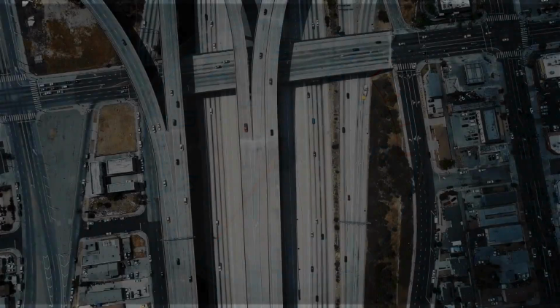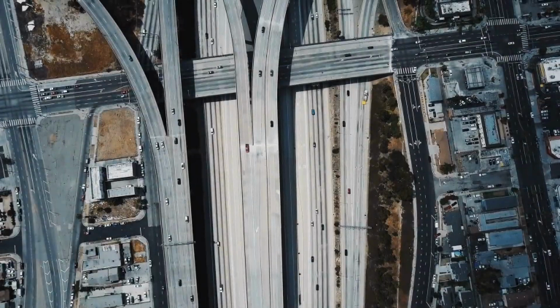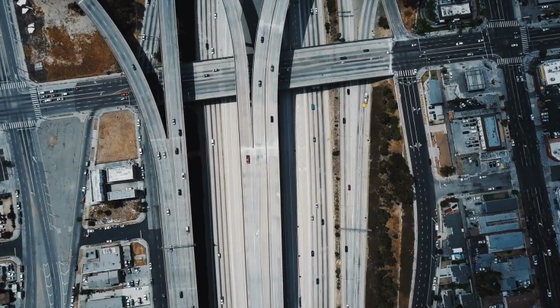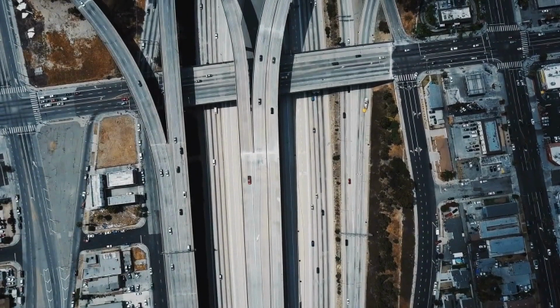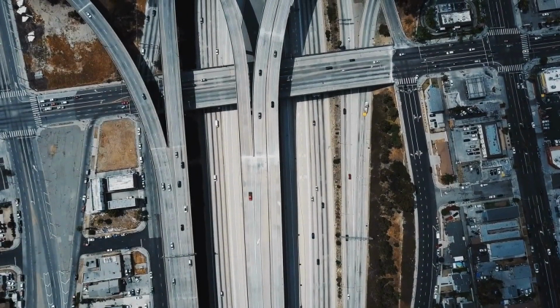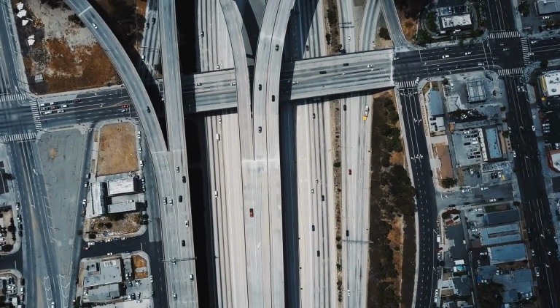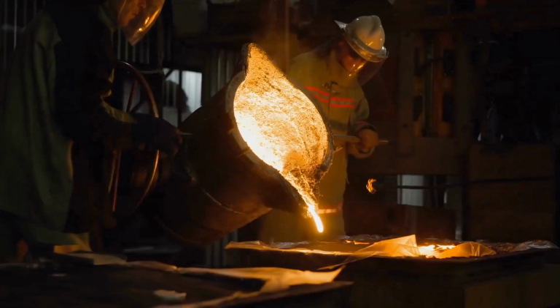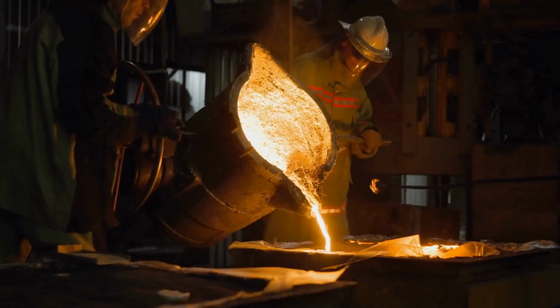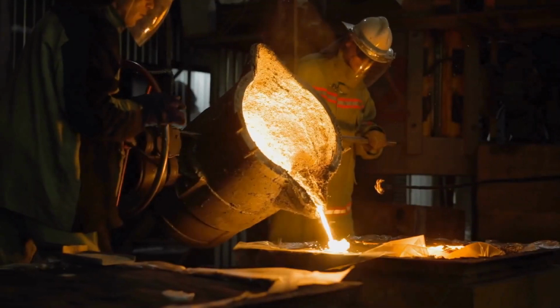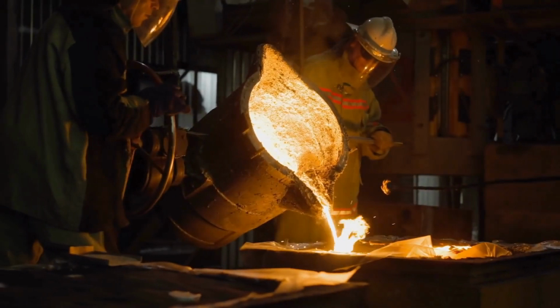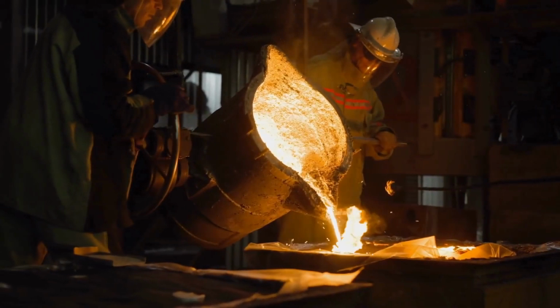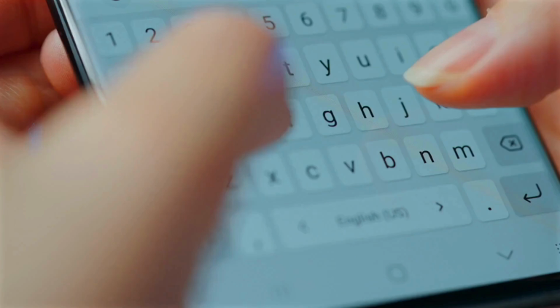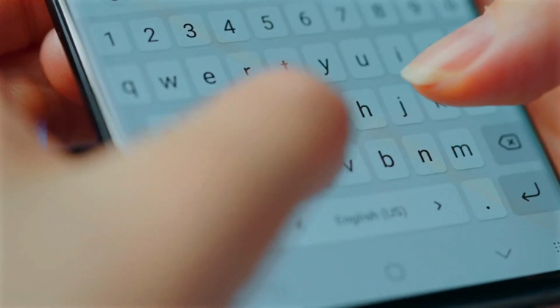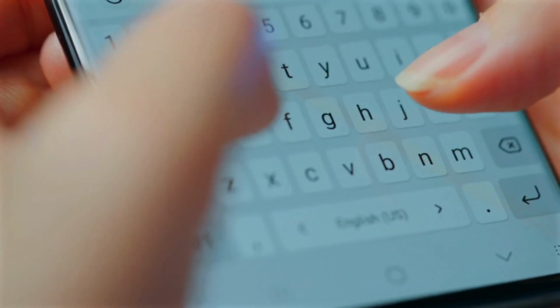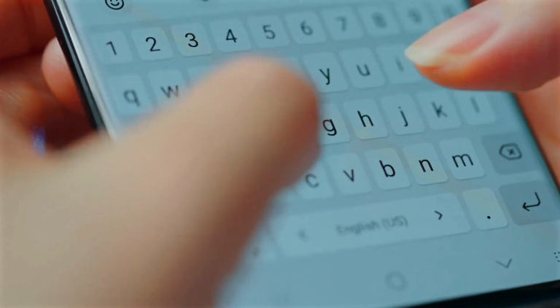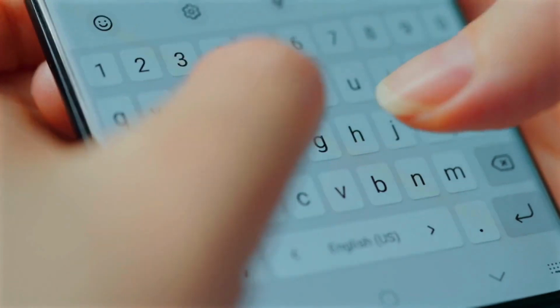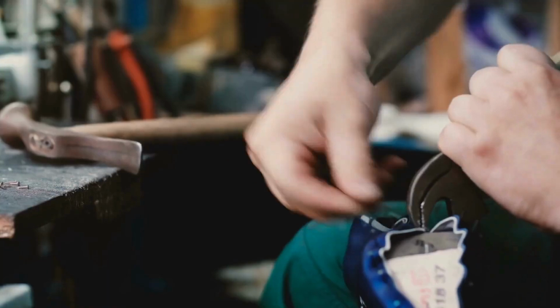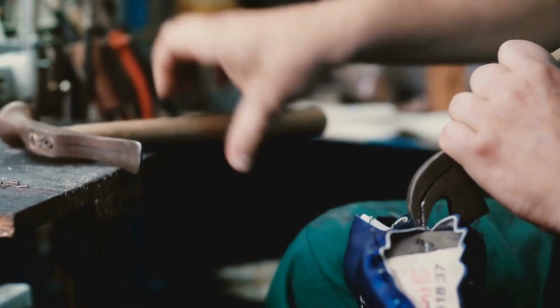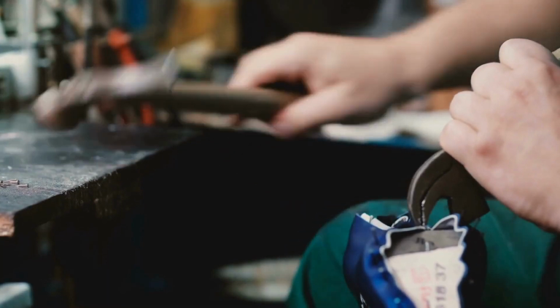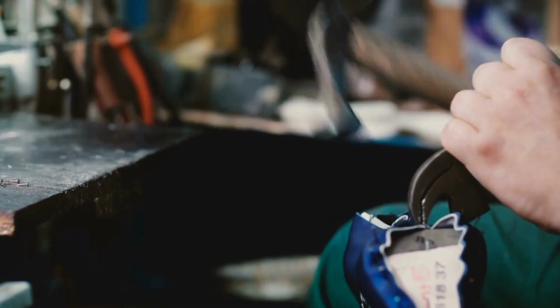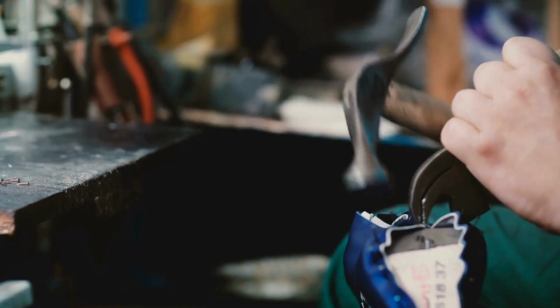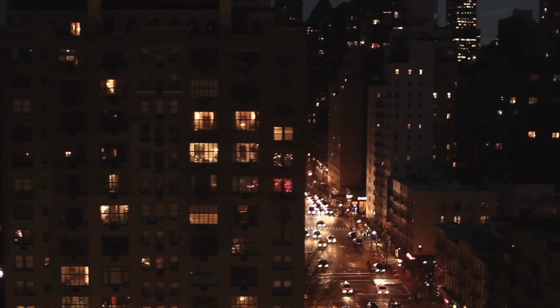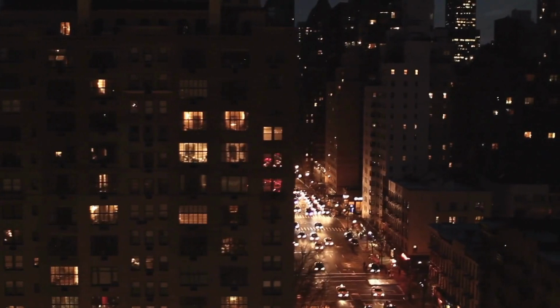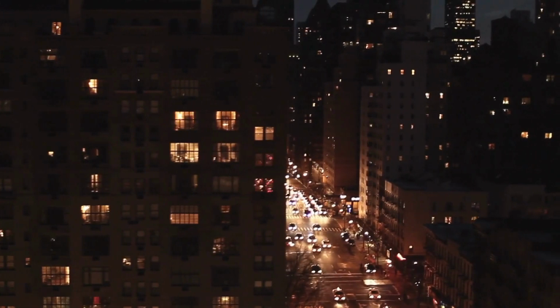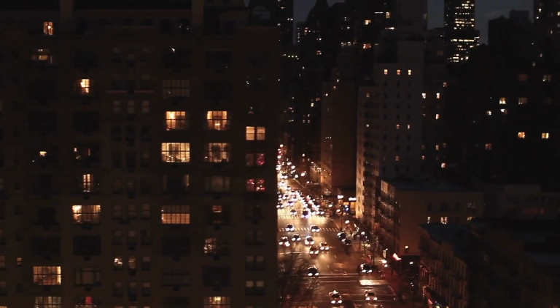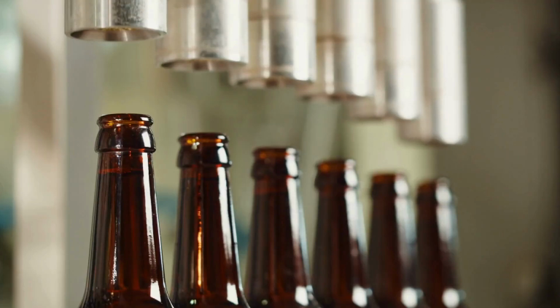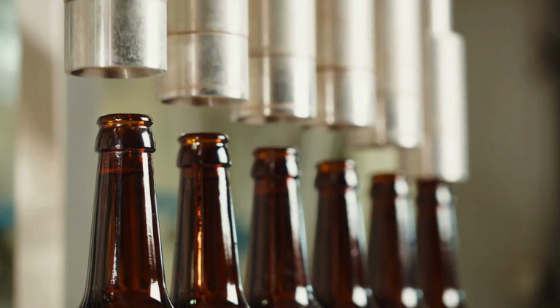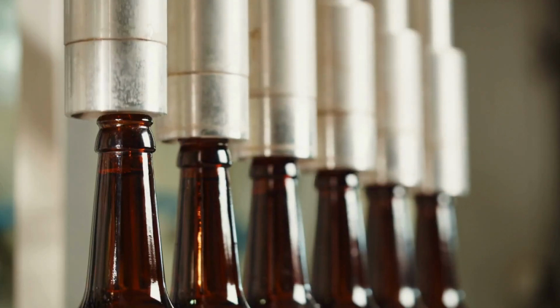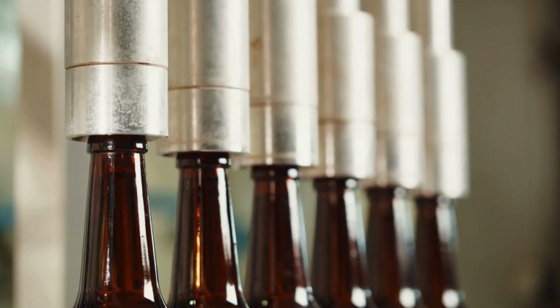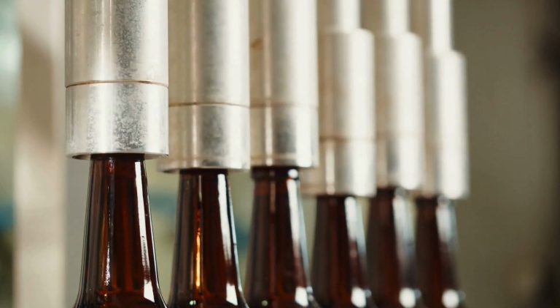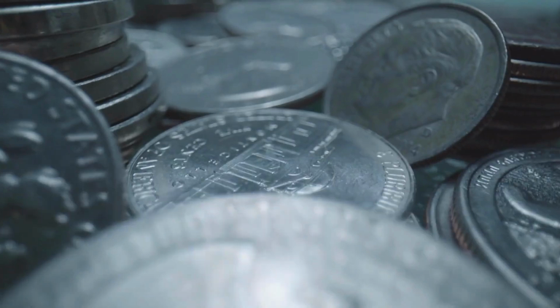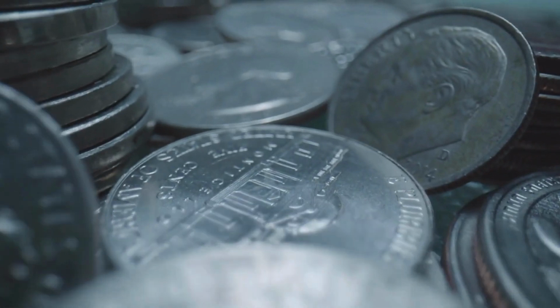Welcome to the History of Simple Things, where we delve into the fascinating history behind the little things that shape our world.